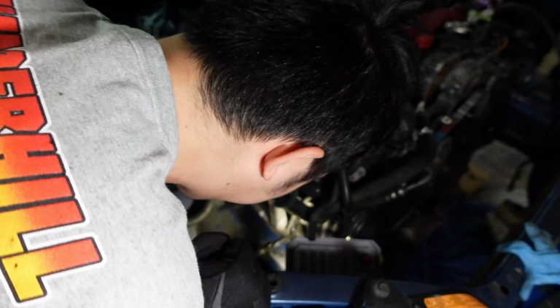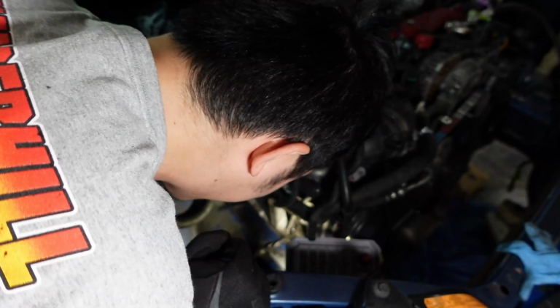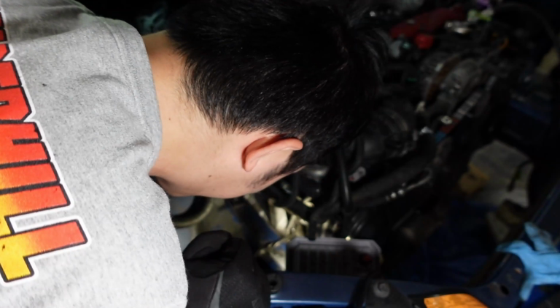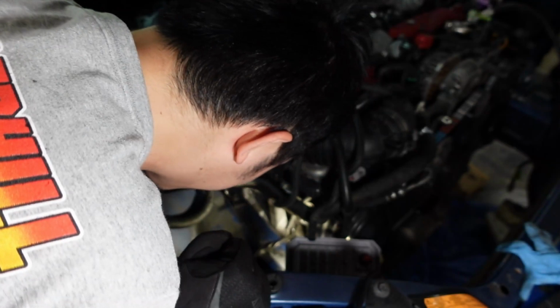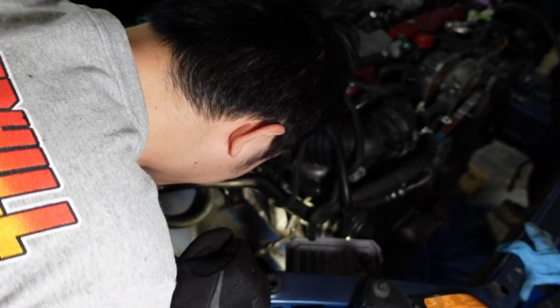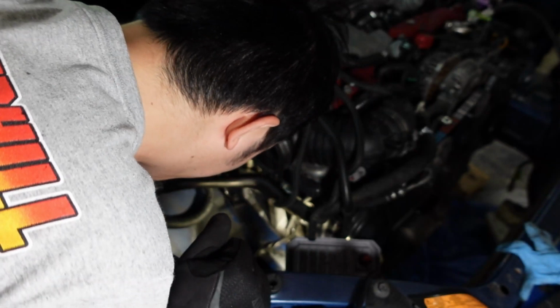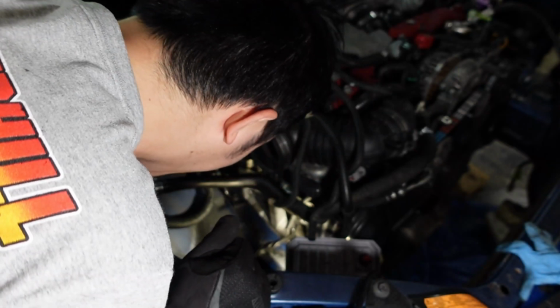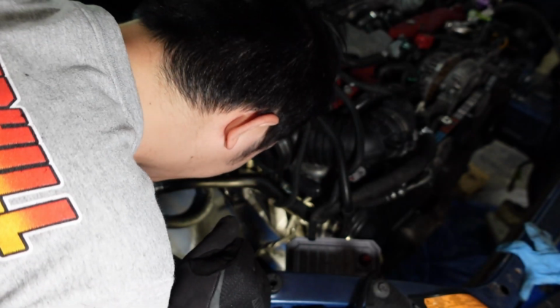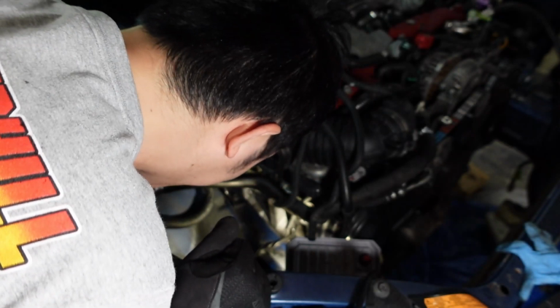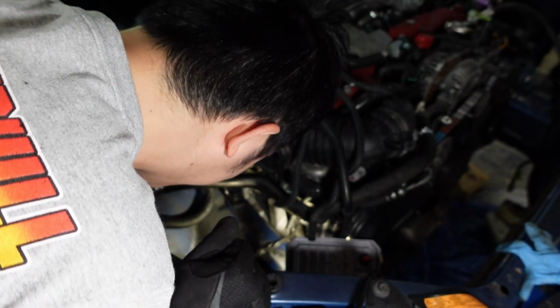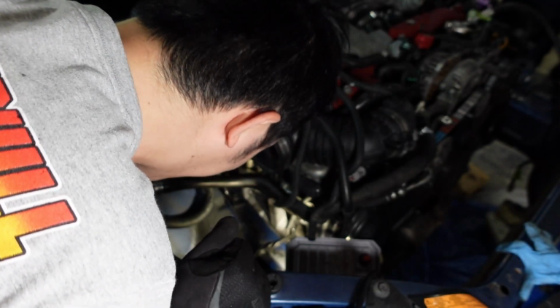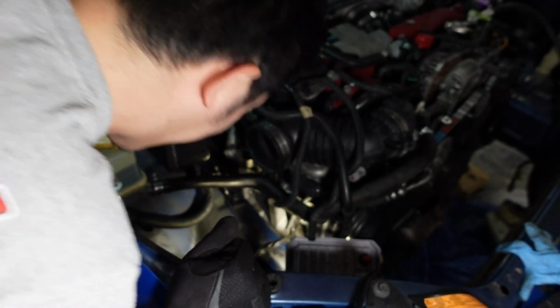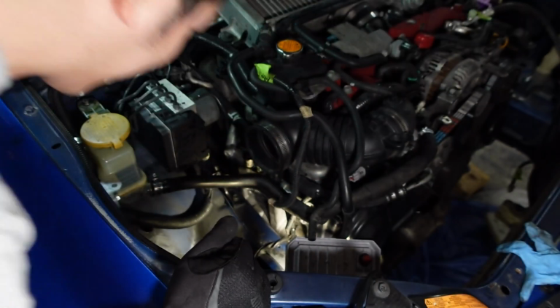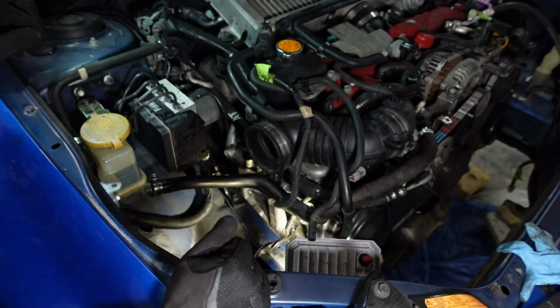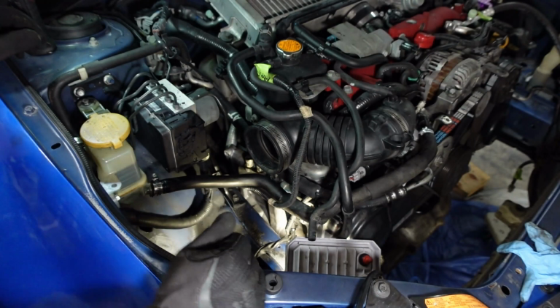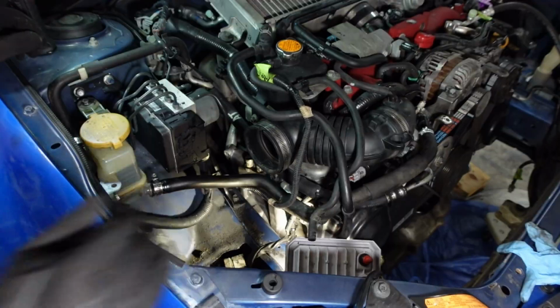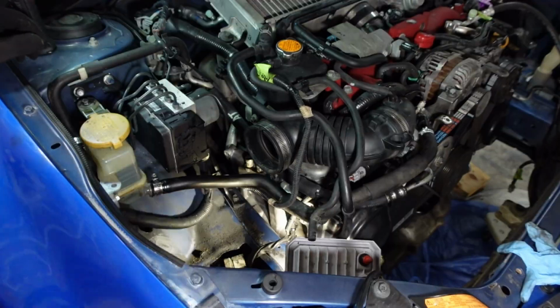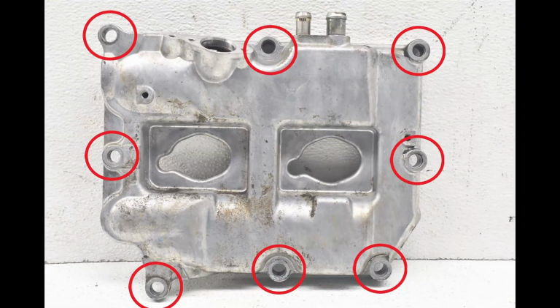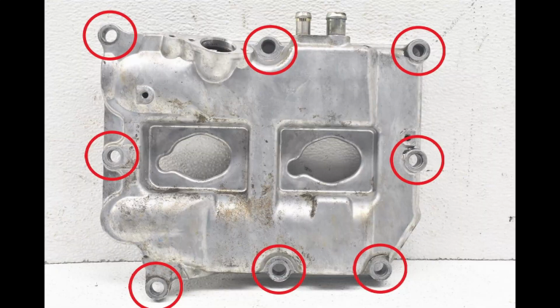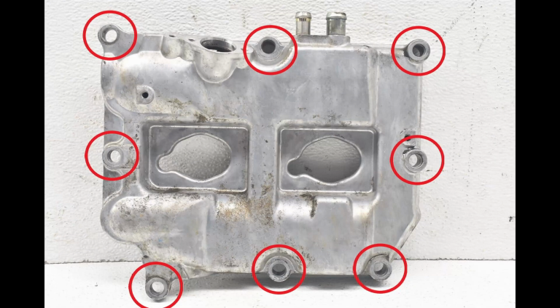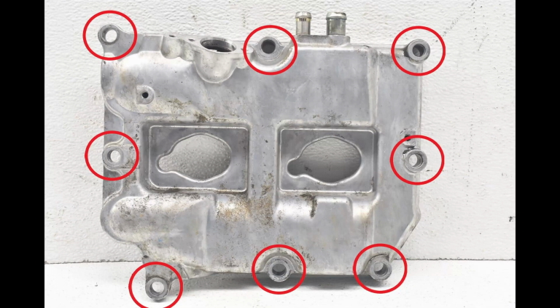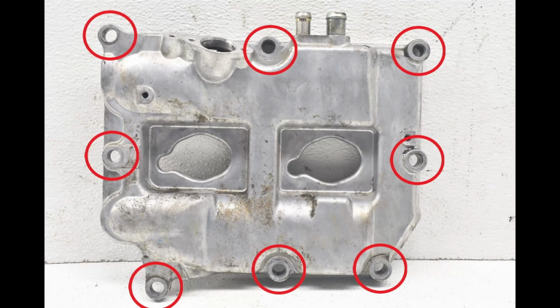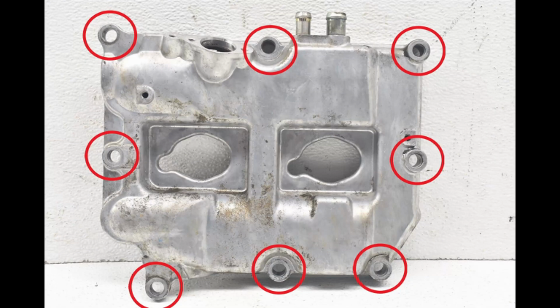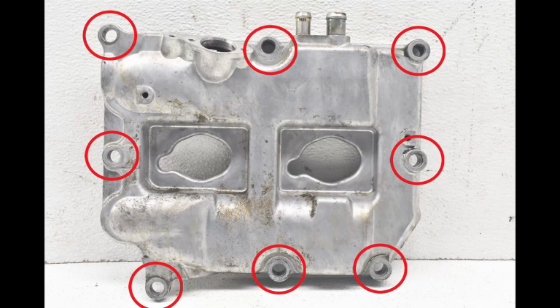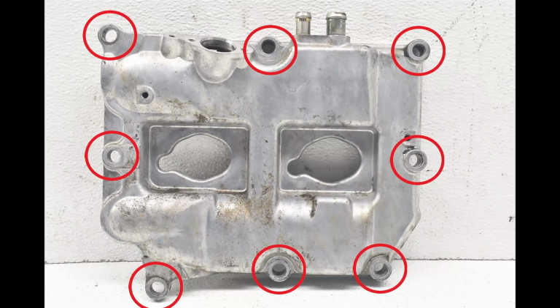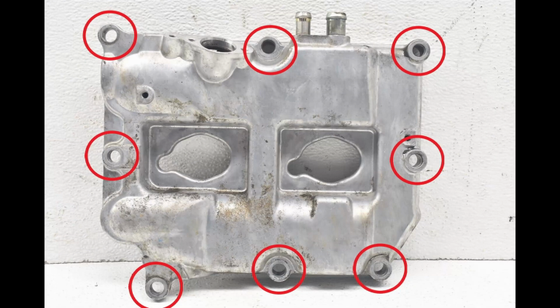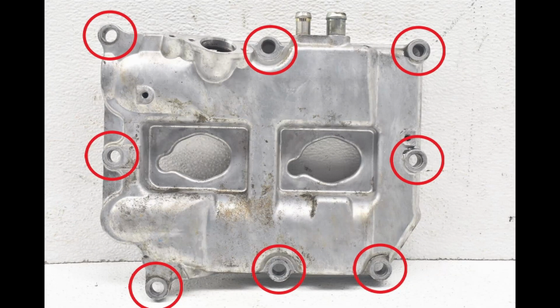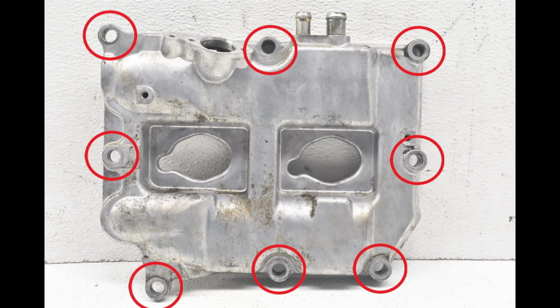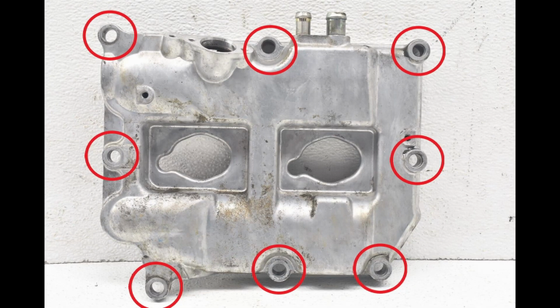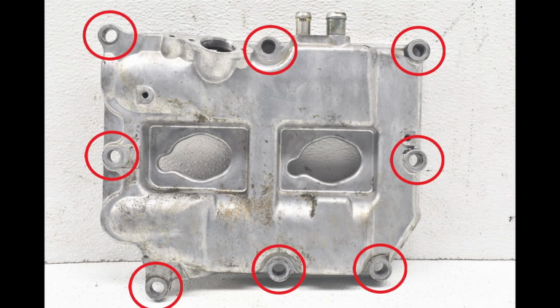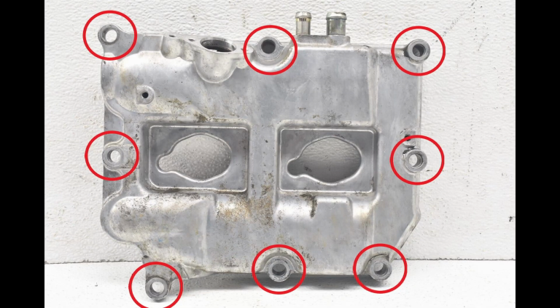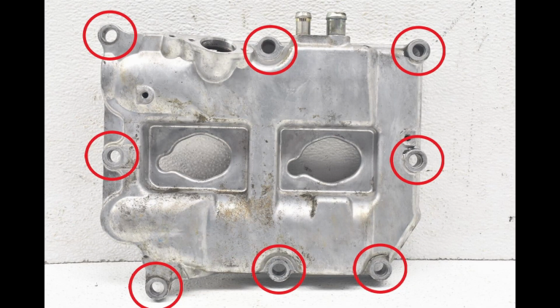Once everything is out of the way, including any hoses, we can start on one side and remove the valve cover bolts.